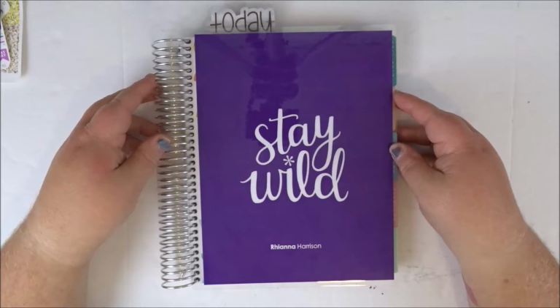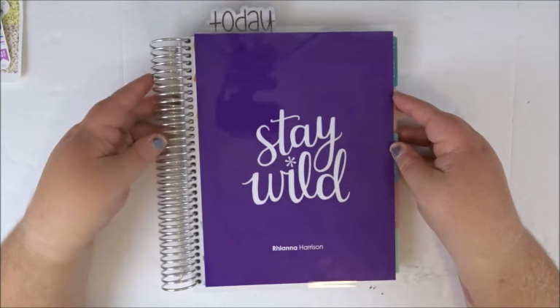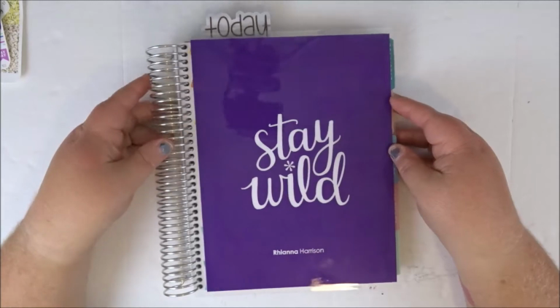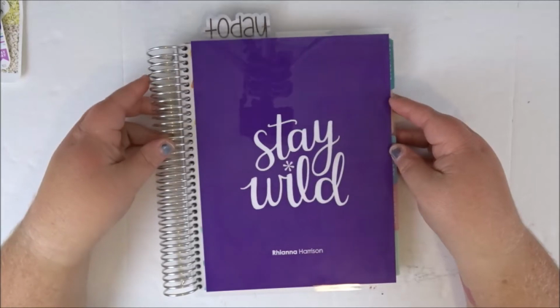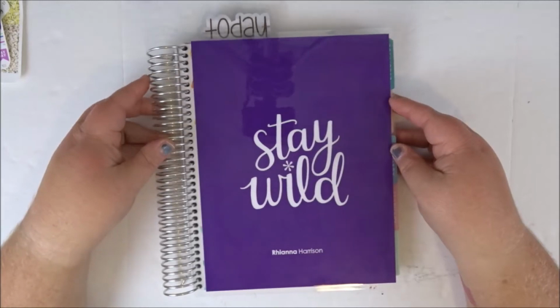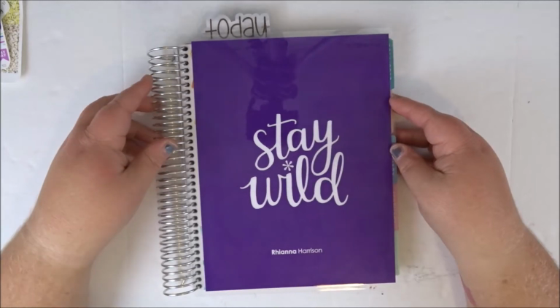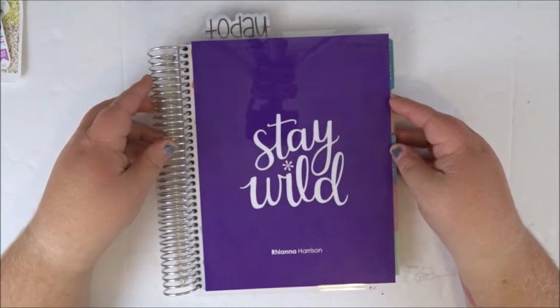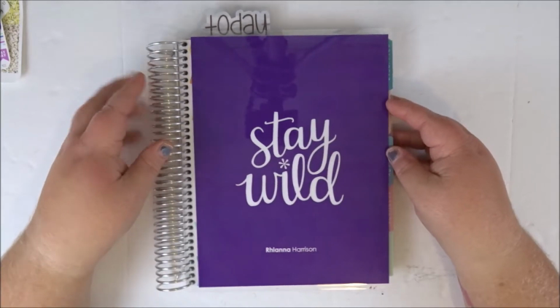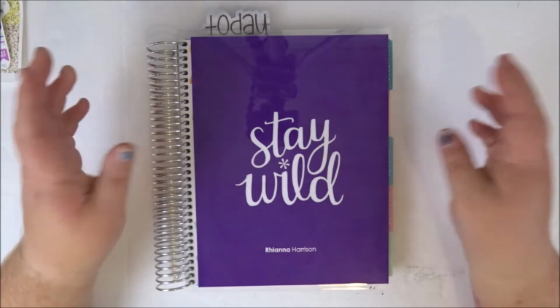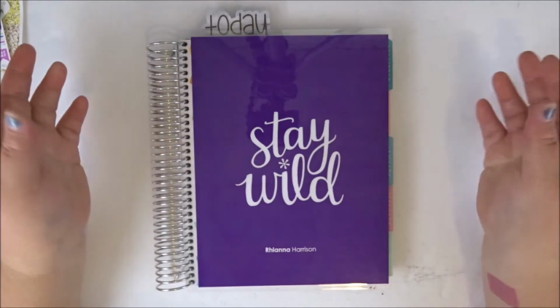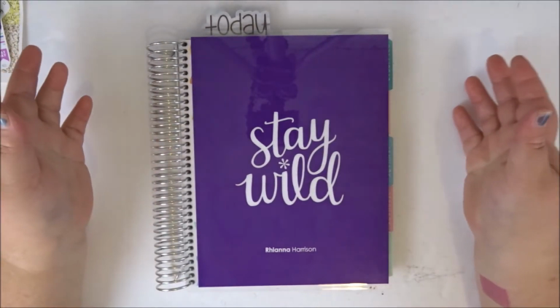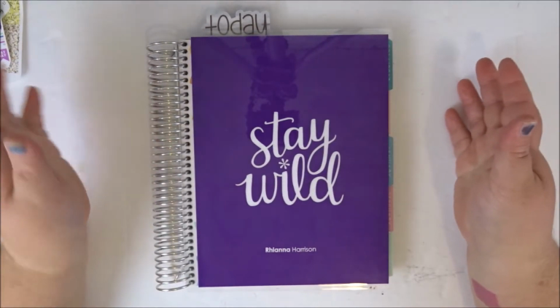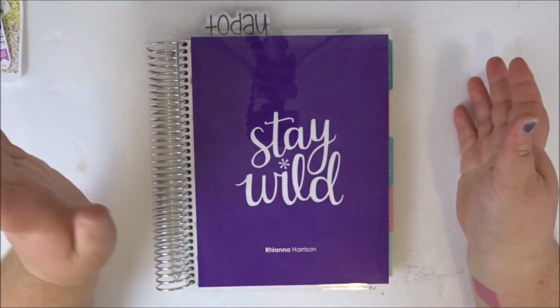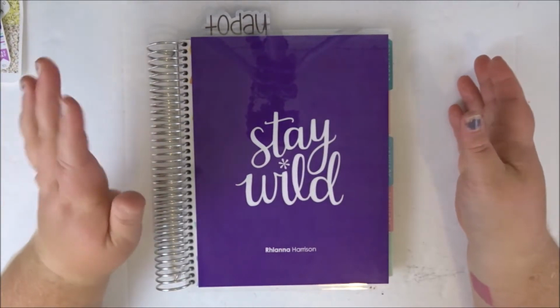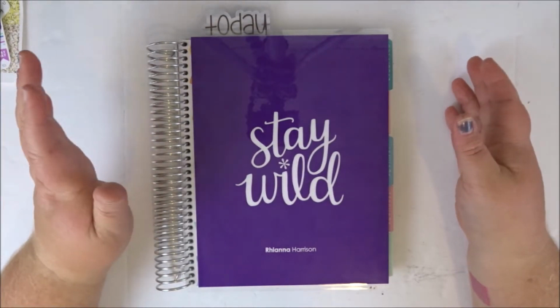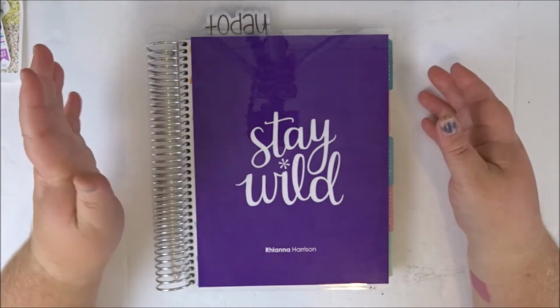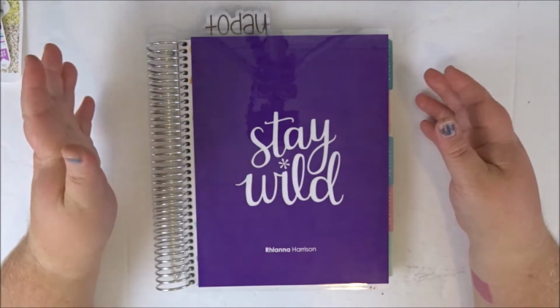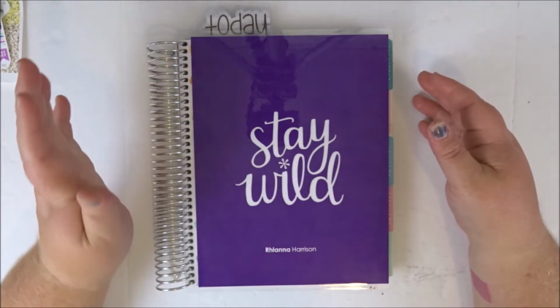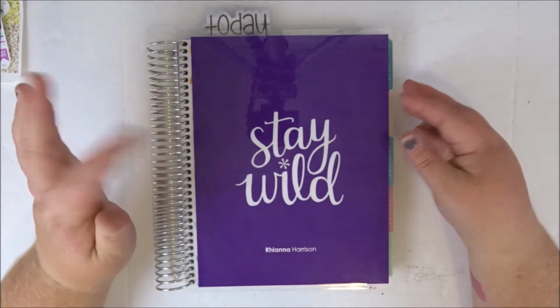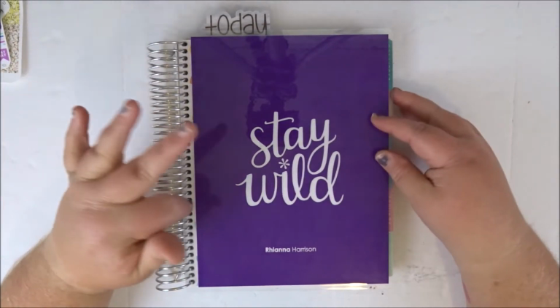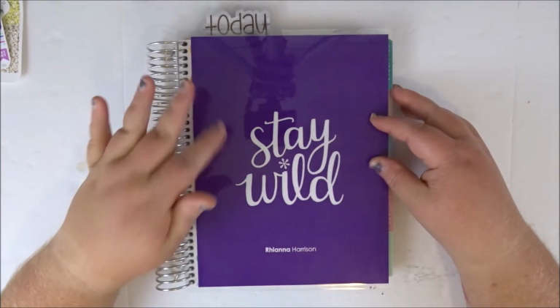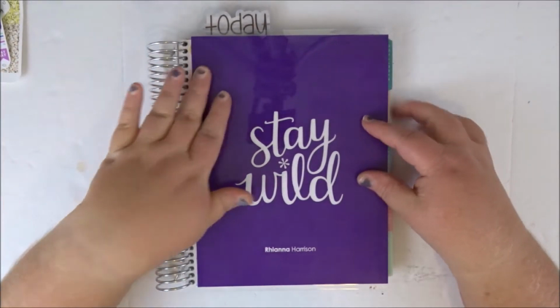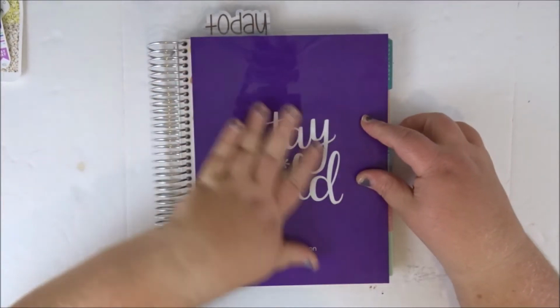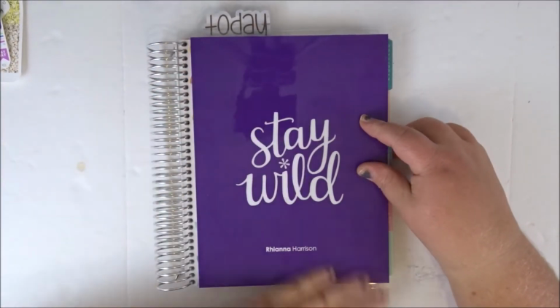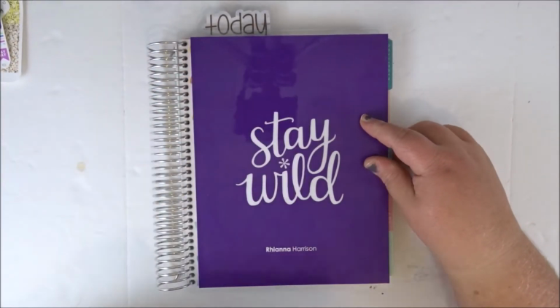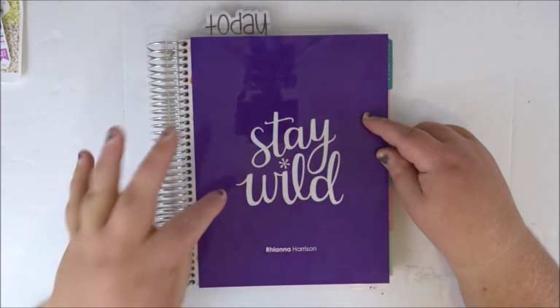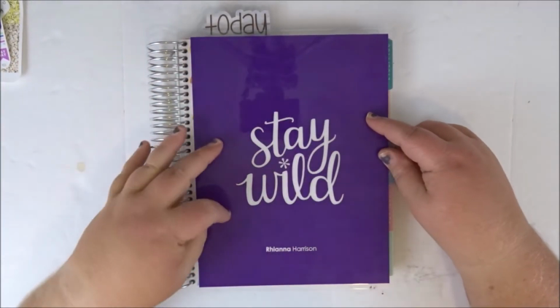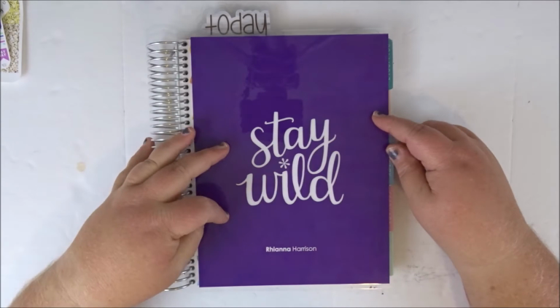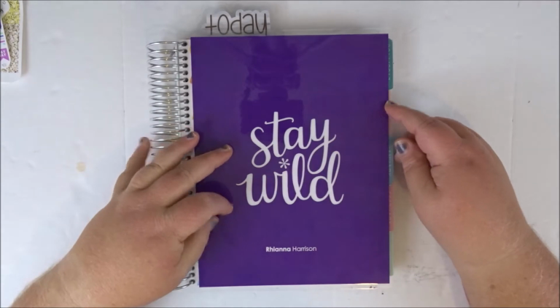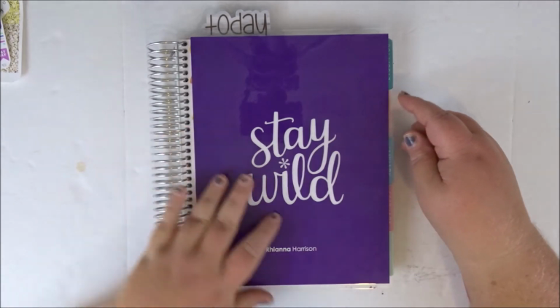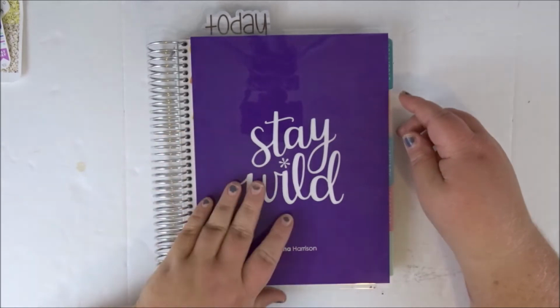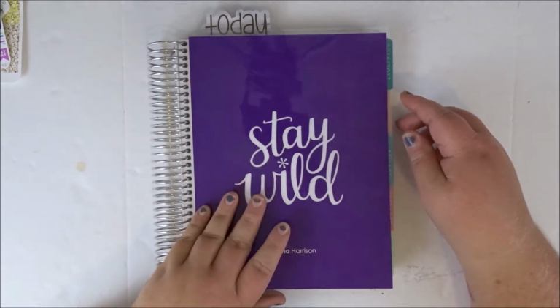Hey, it's Rihanna. Welcome back to my channel. Today, I'm going to be filming a plan with me in my Erin Condren Life Planner.